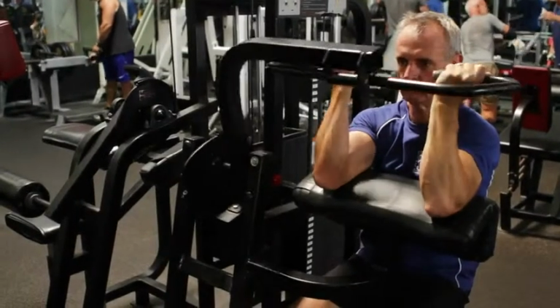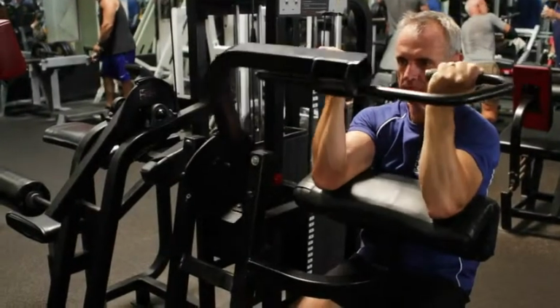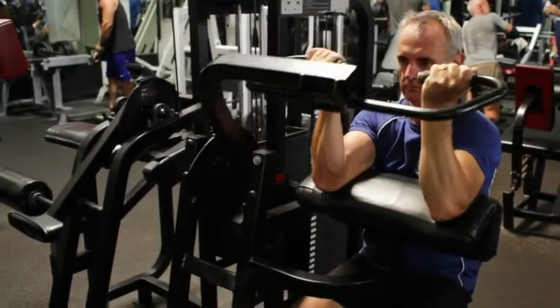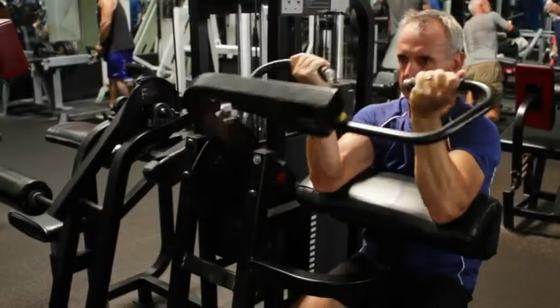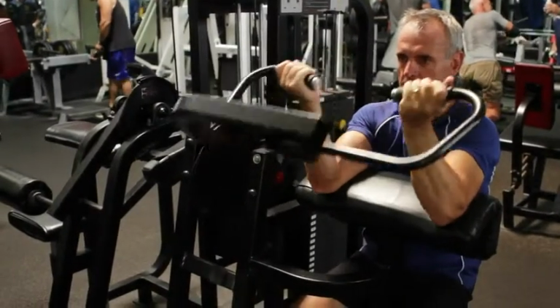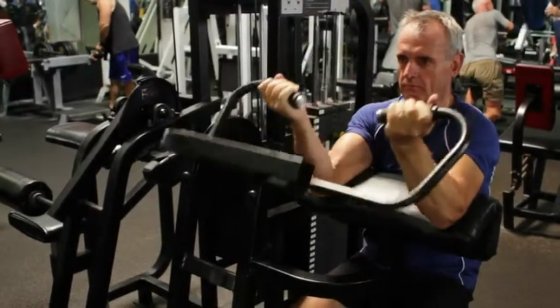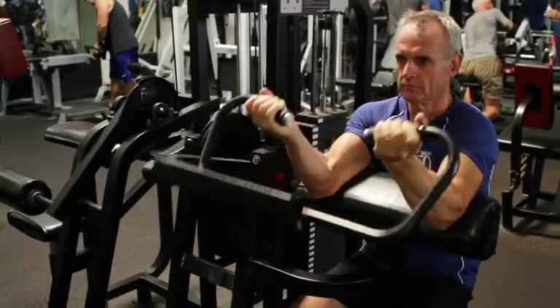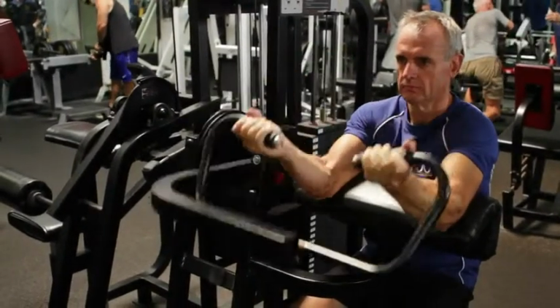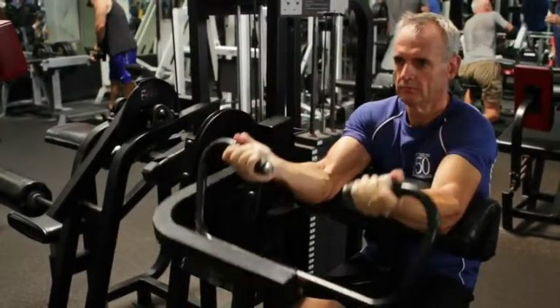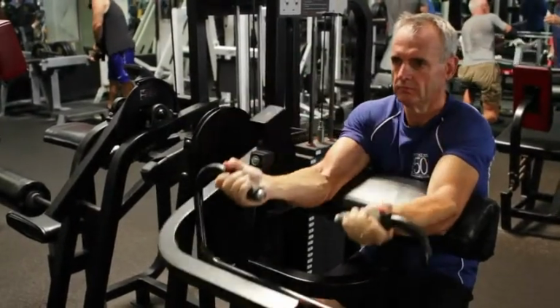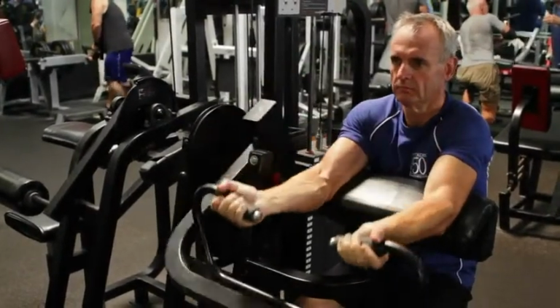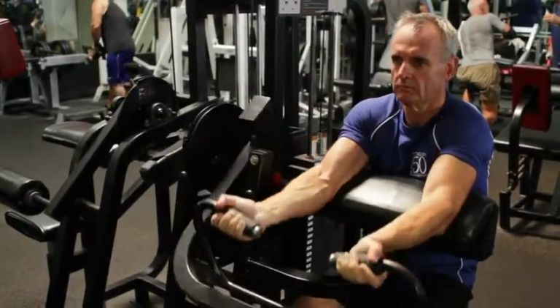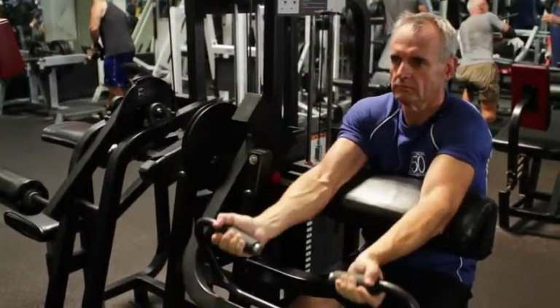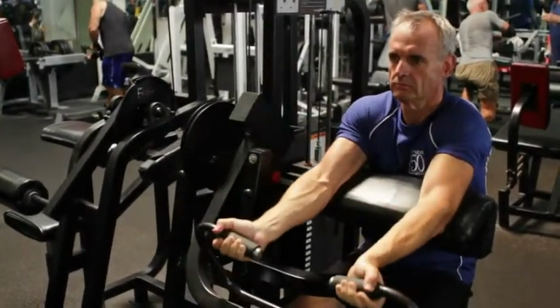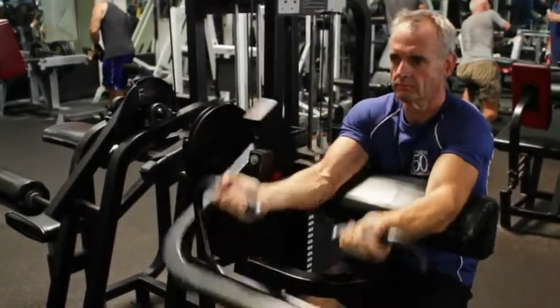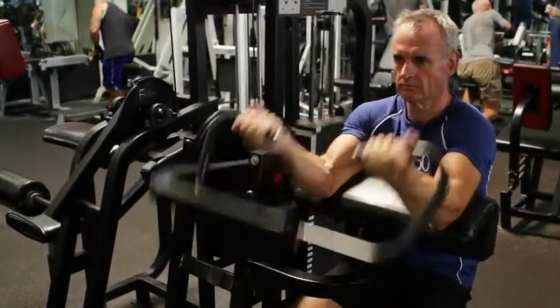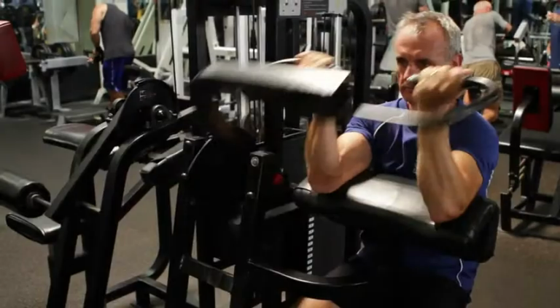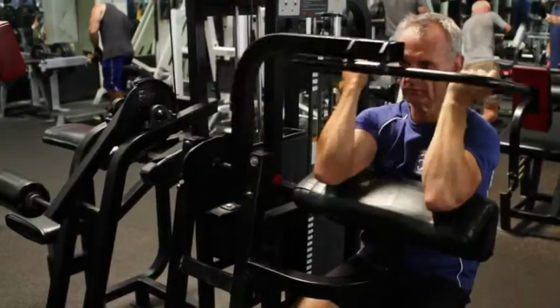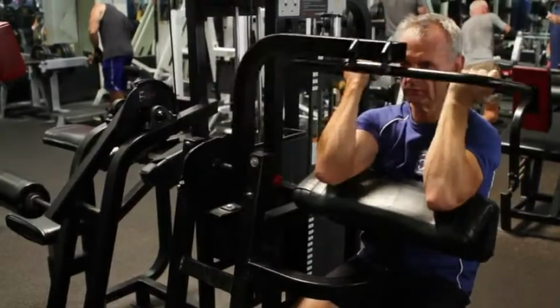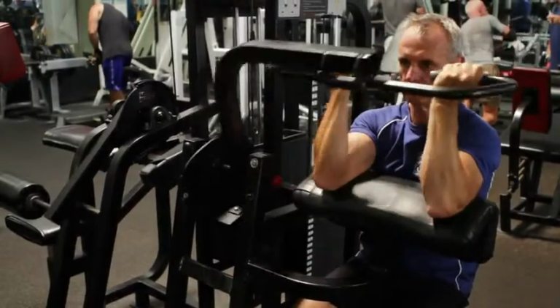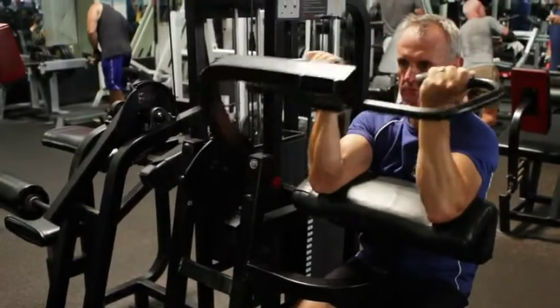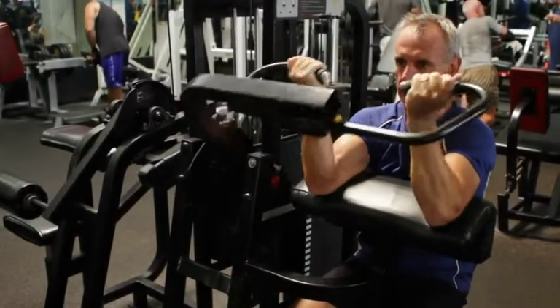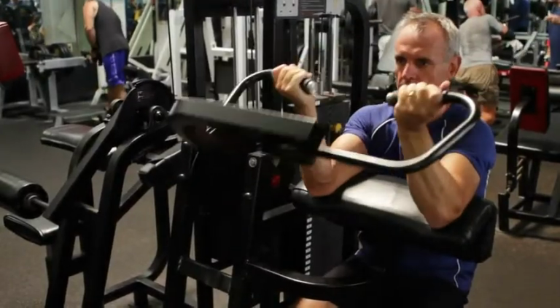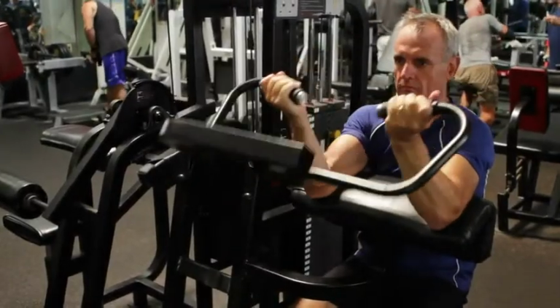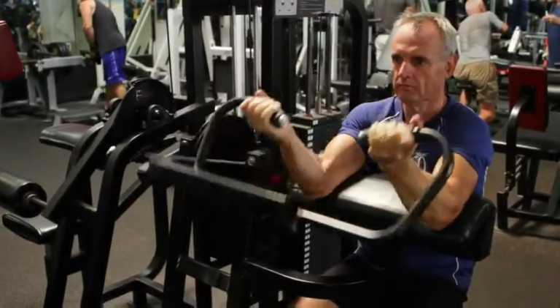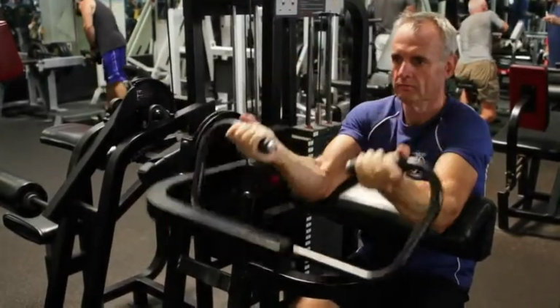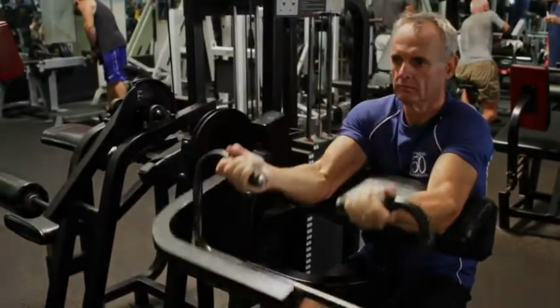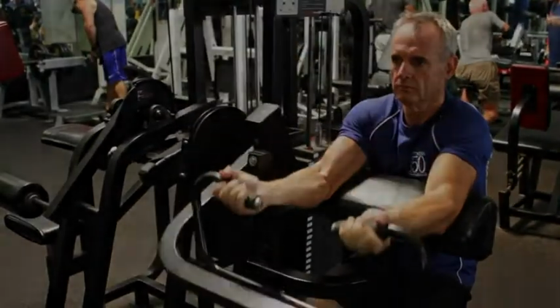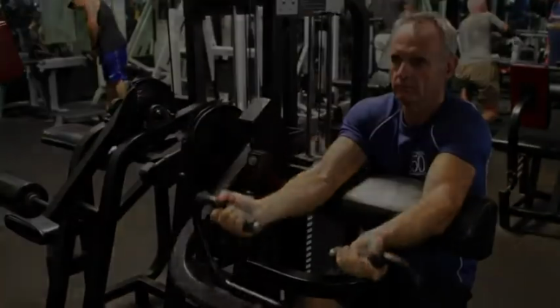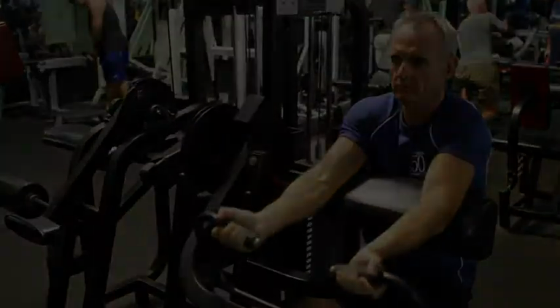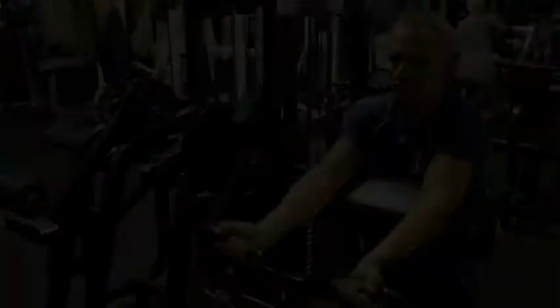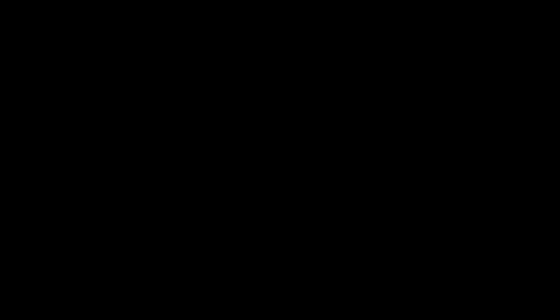The worst thing you can do at any stage is to try and stand up, or induce any other form of motion in the torso or trunk of the body.